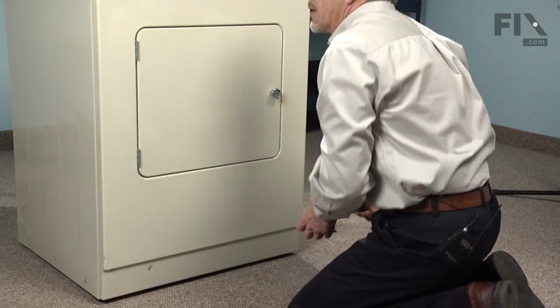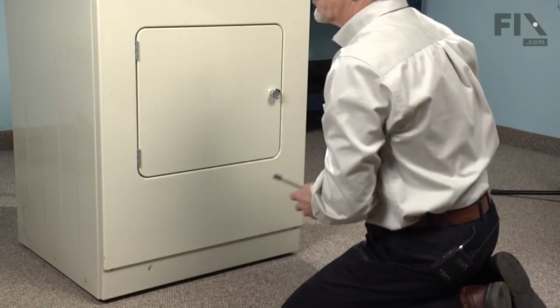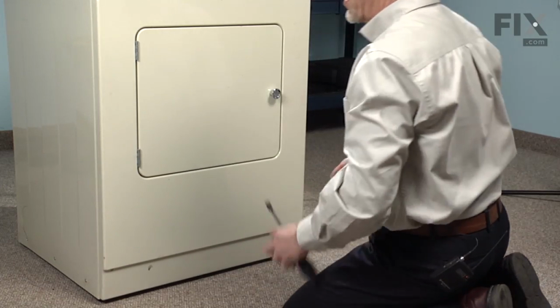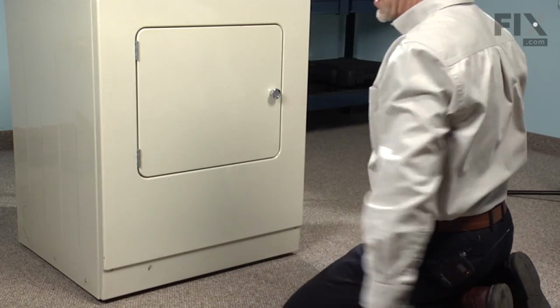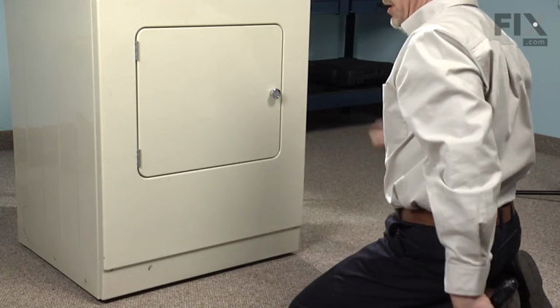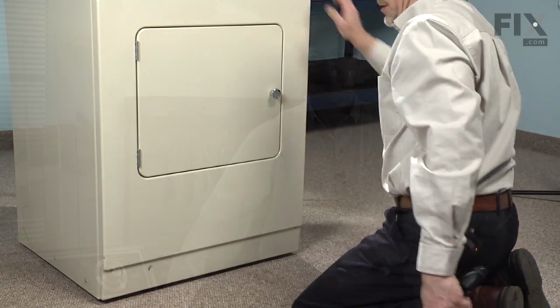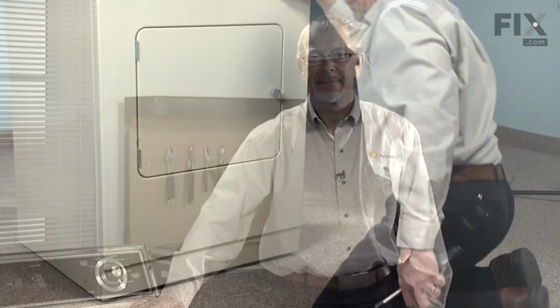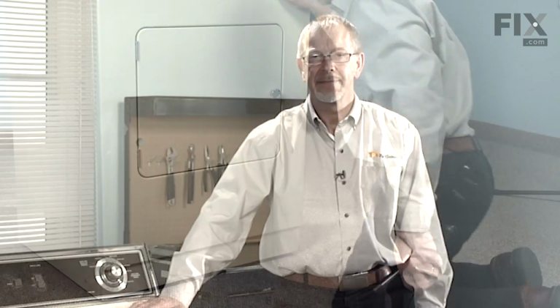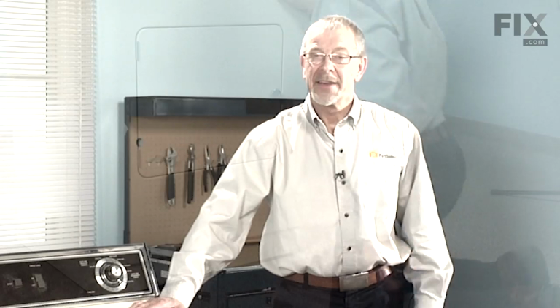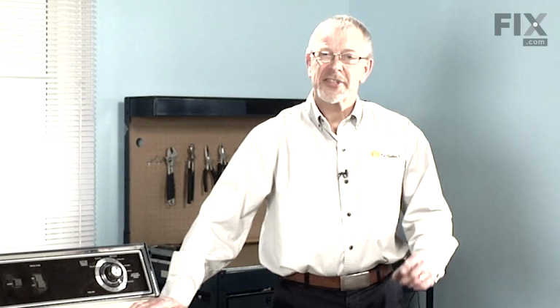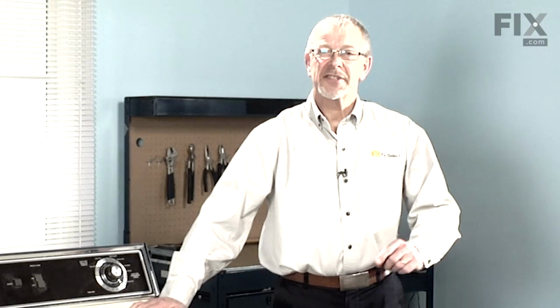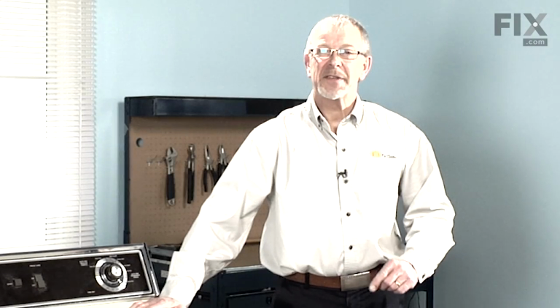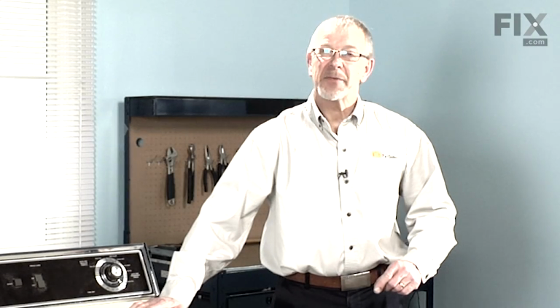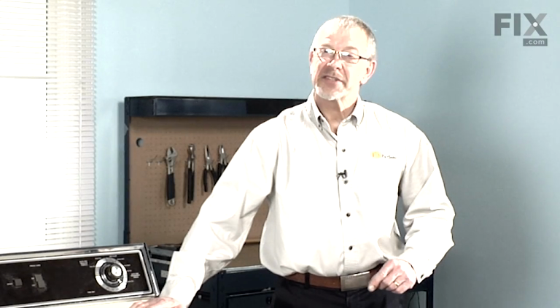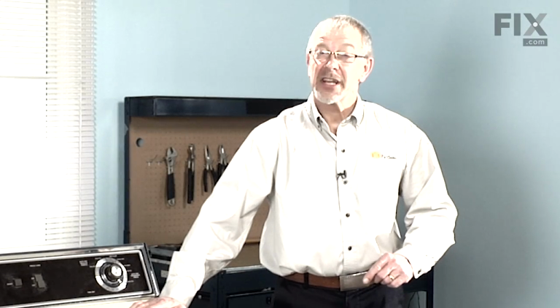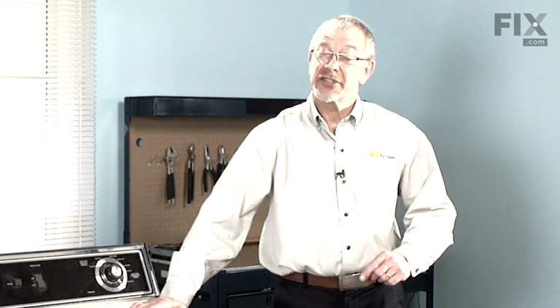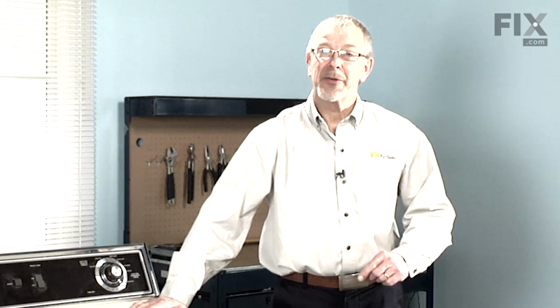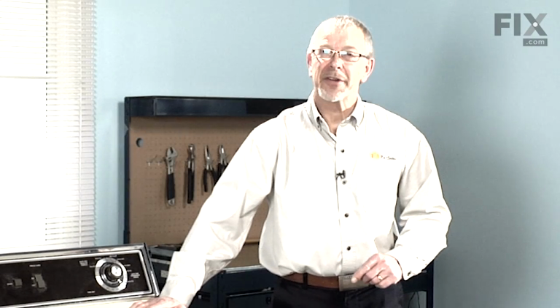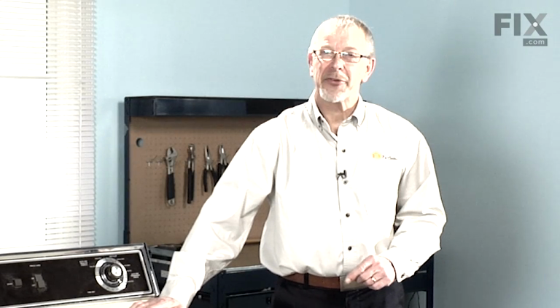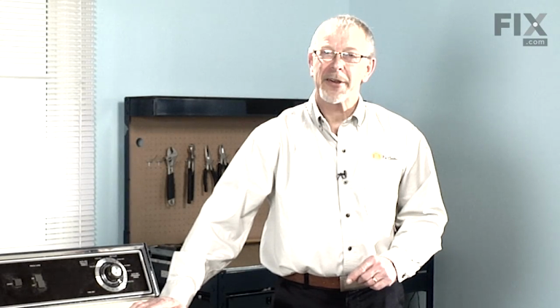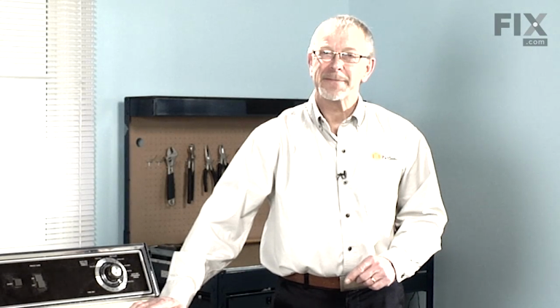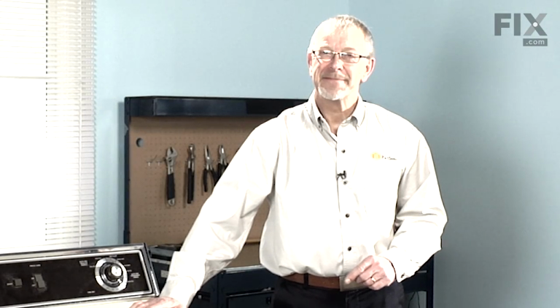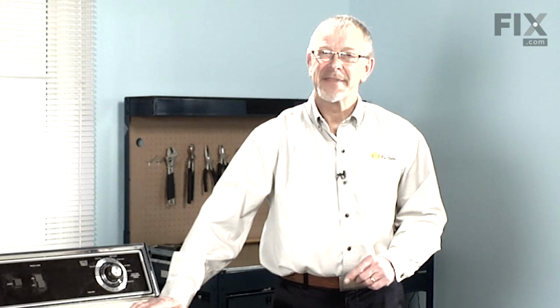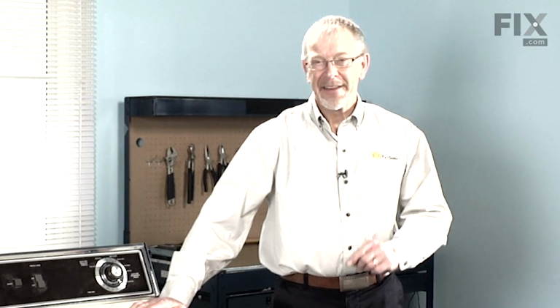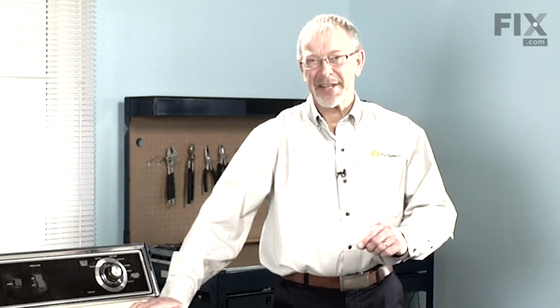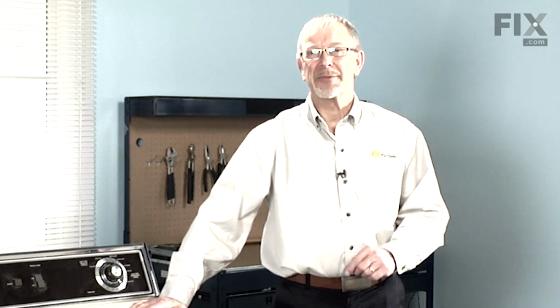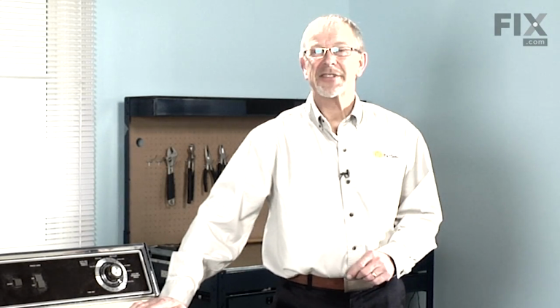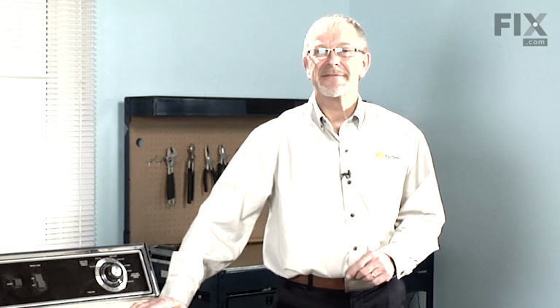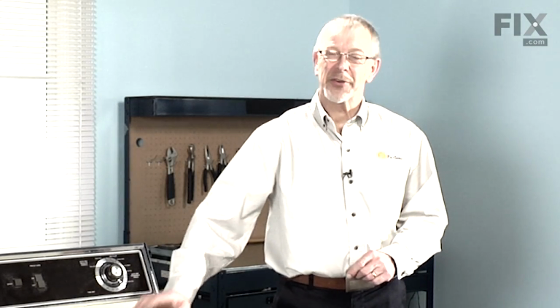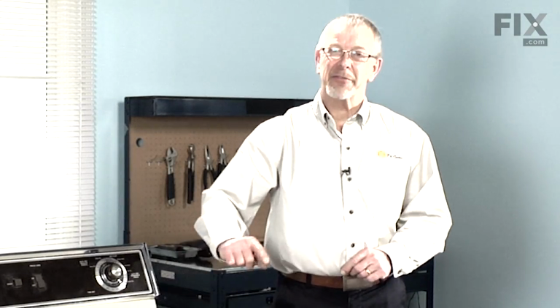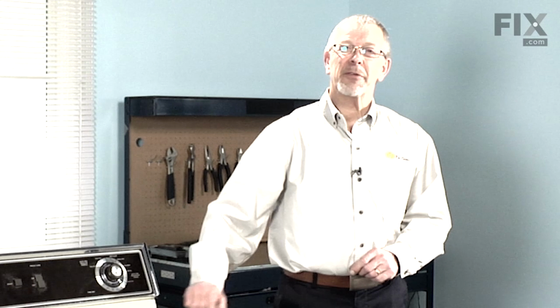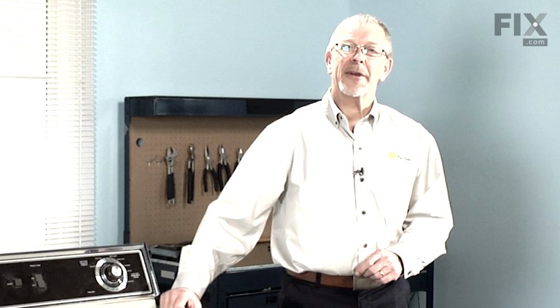And the repair is complete. That's just how easy it was to change the drum roller on your dryer. Thanks for watching, and good luck with your repair.